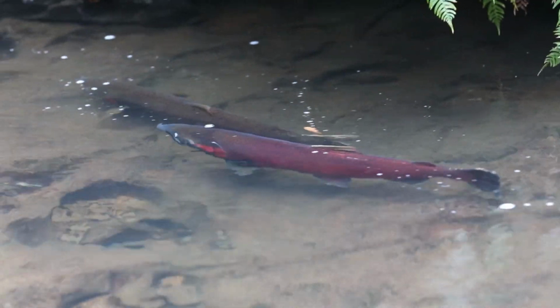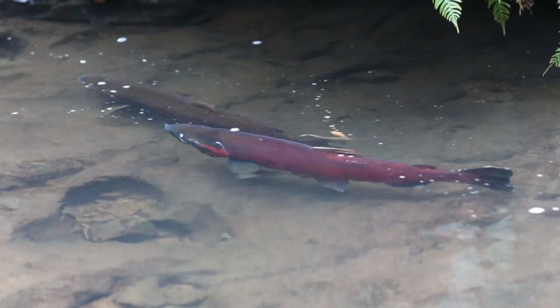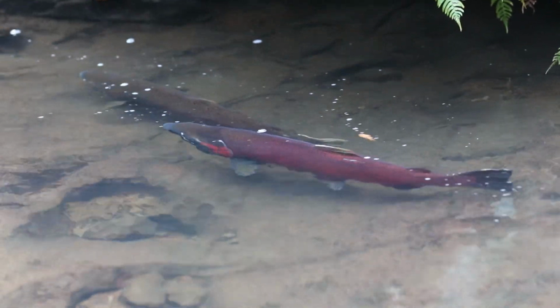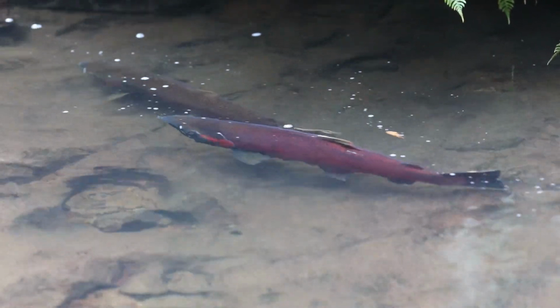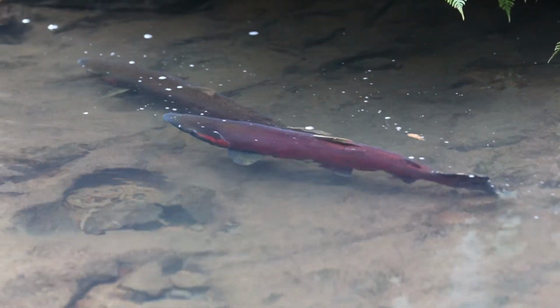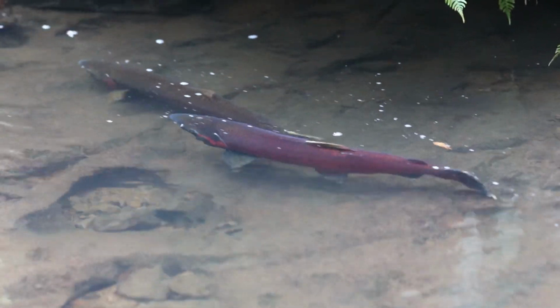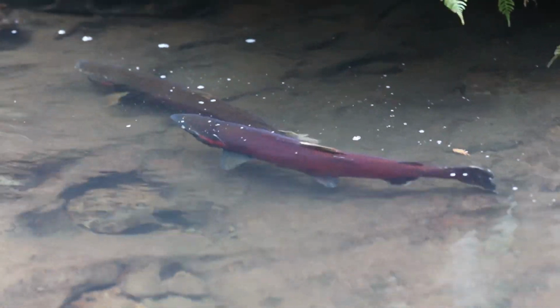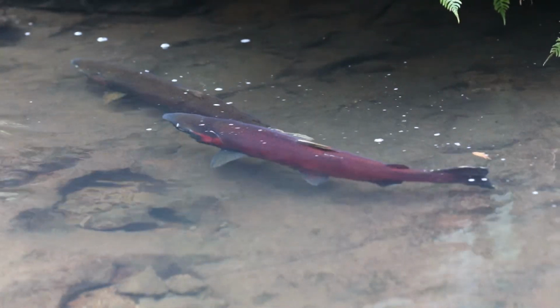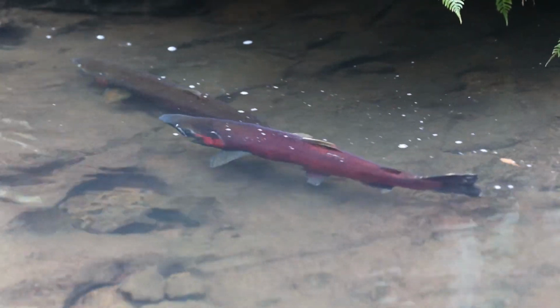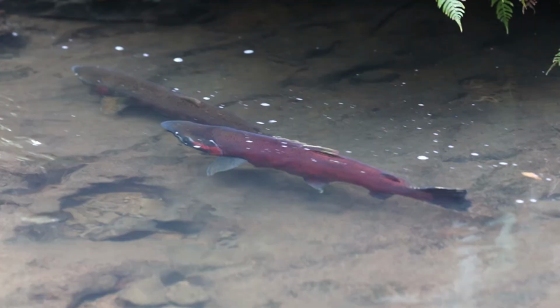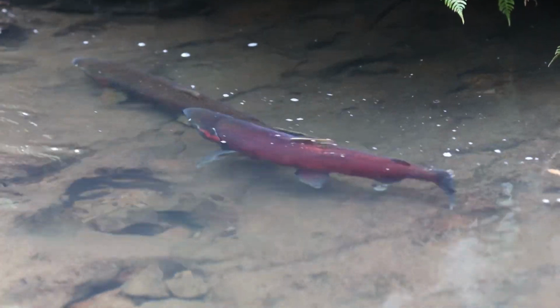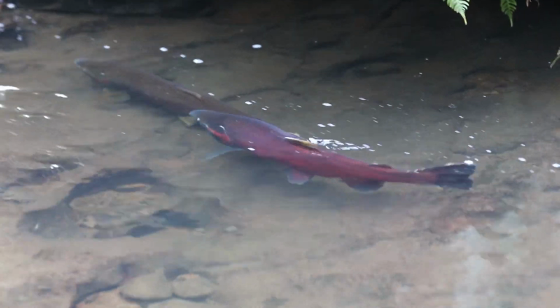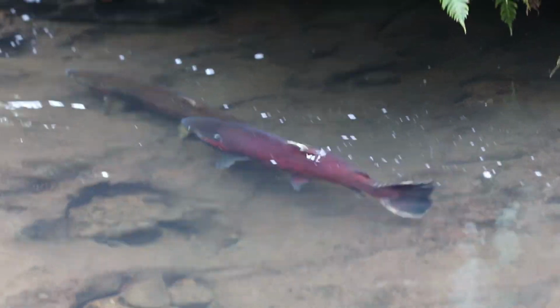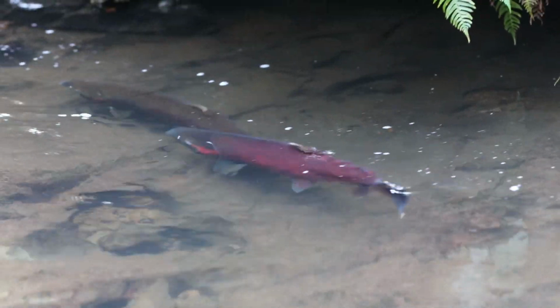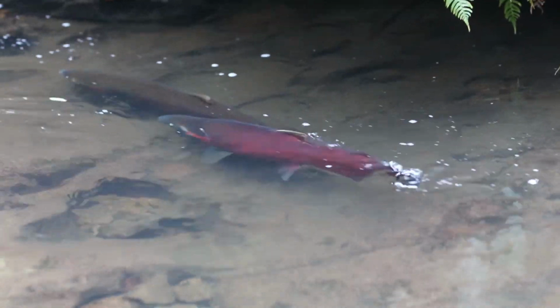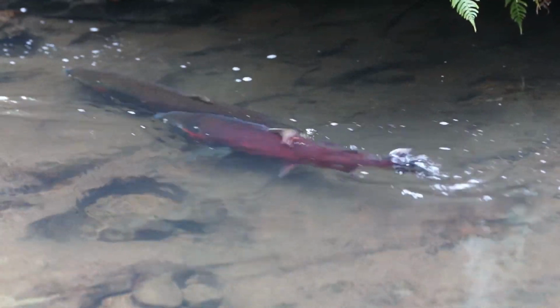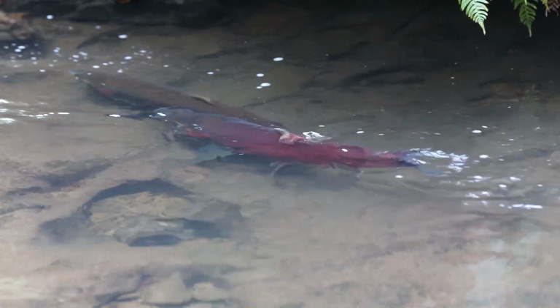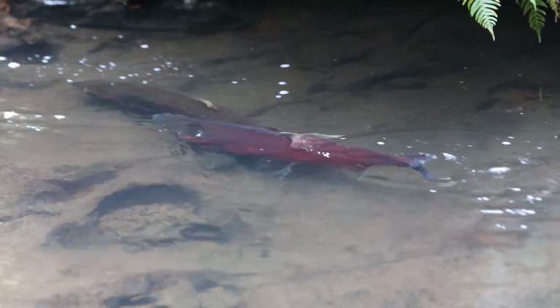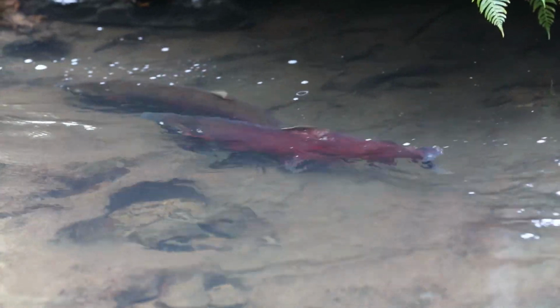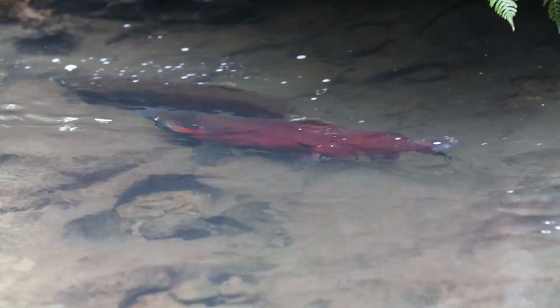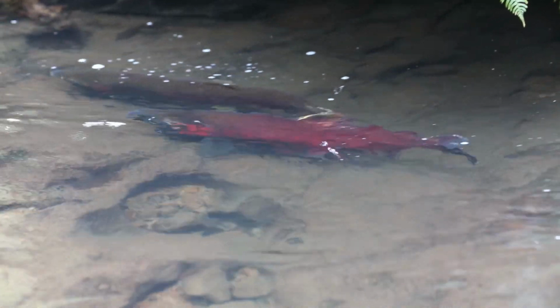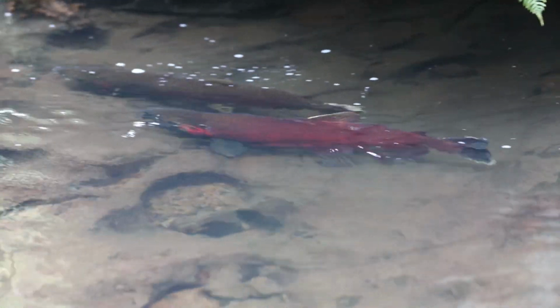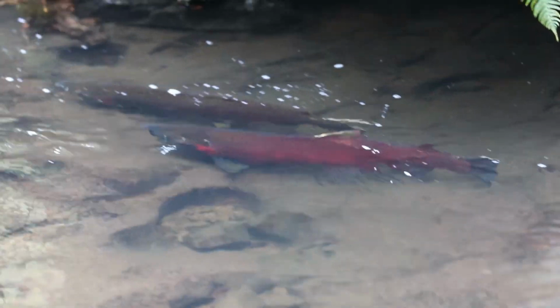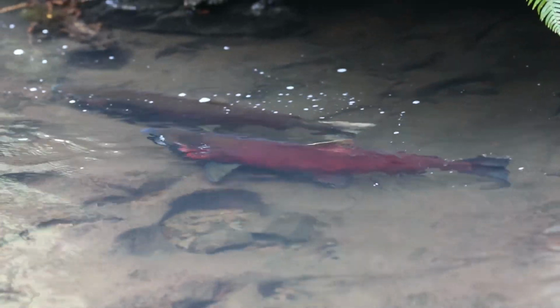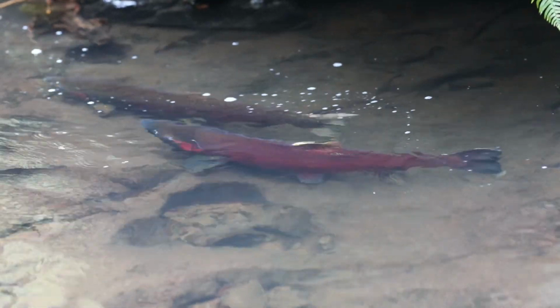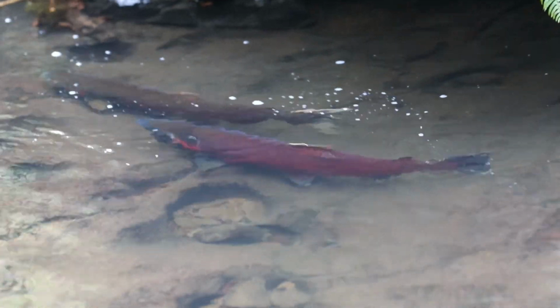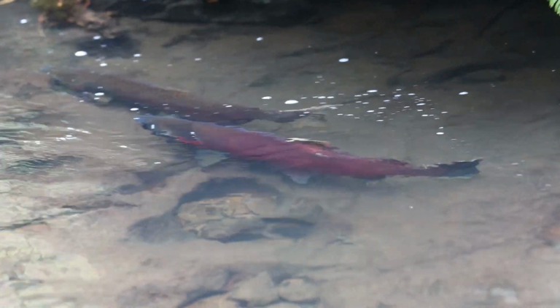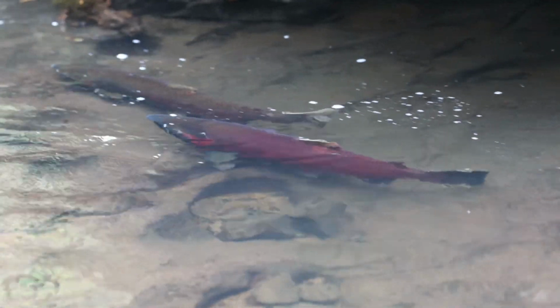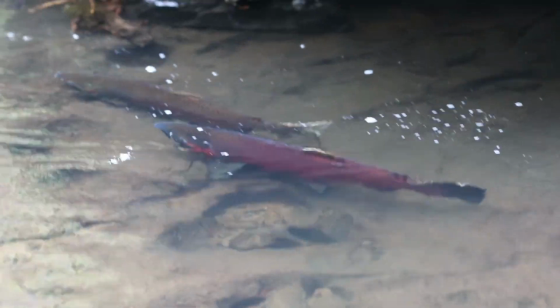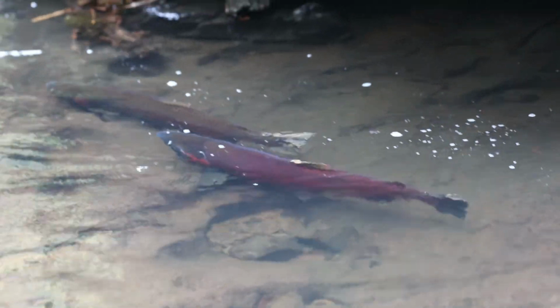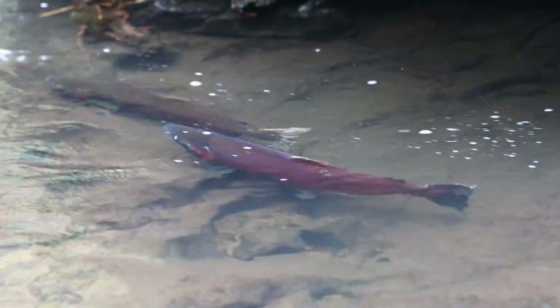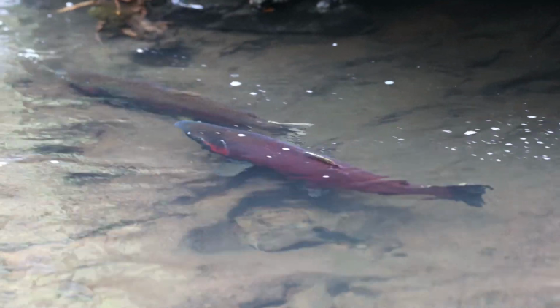The quick vibrating motions of the buck are a sign to the hen that he is ready any time to spawn.